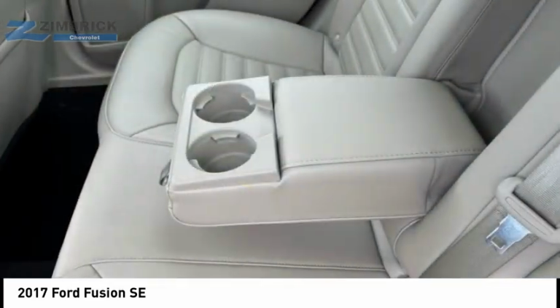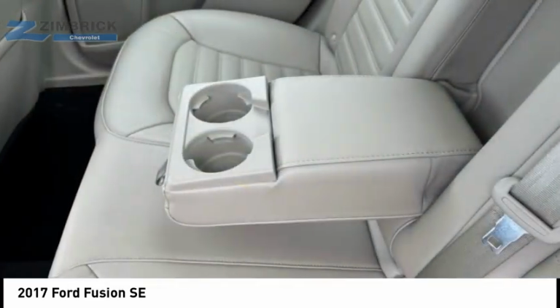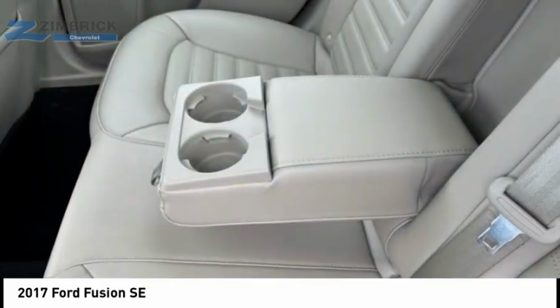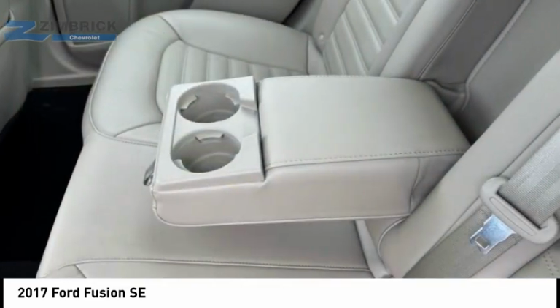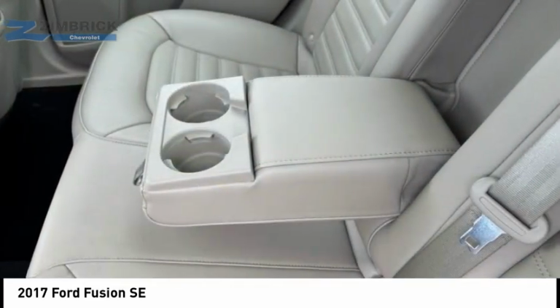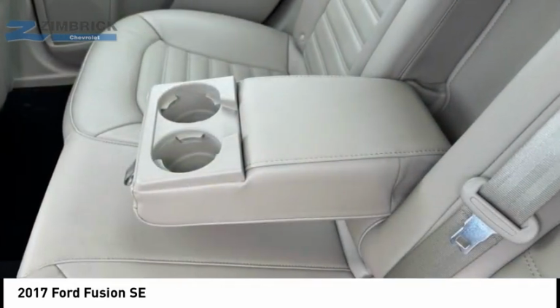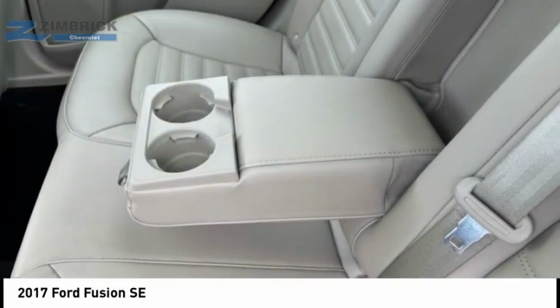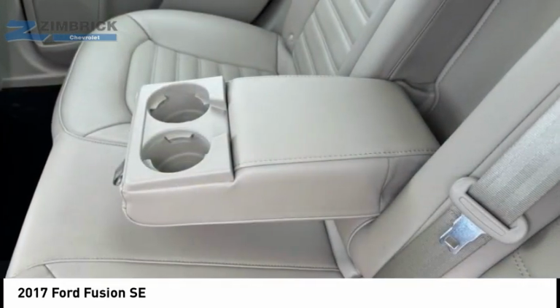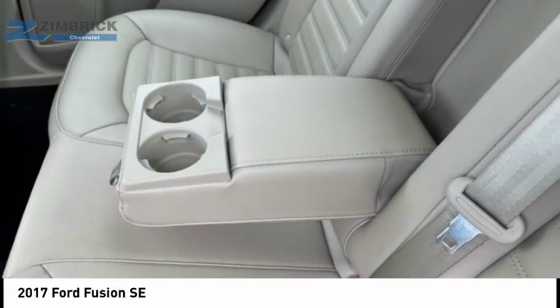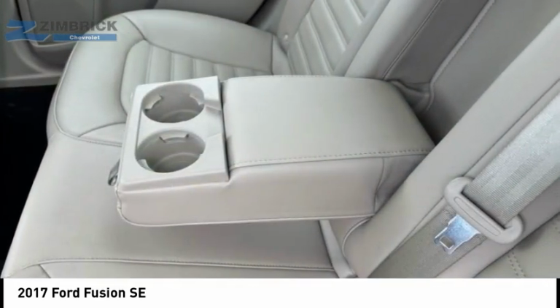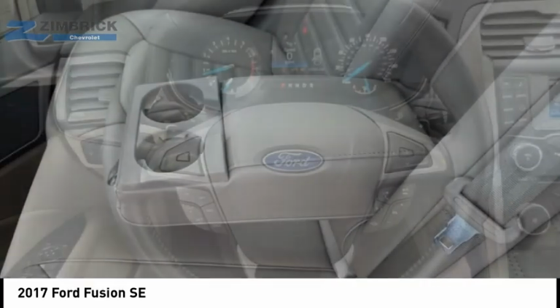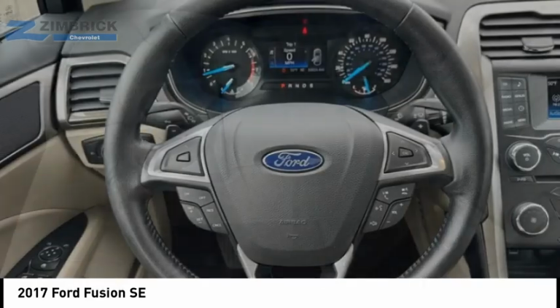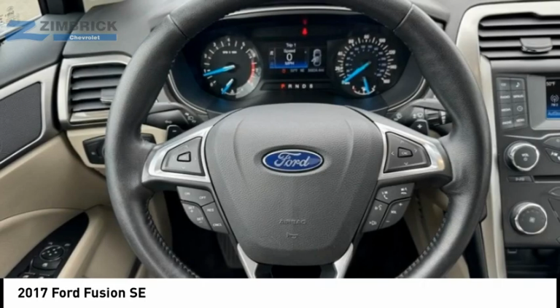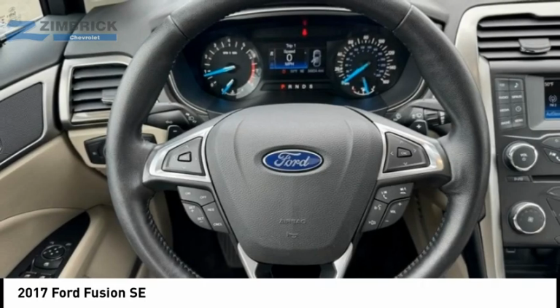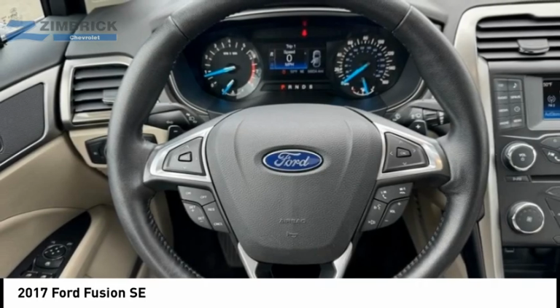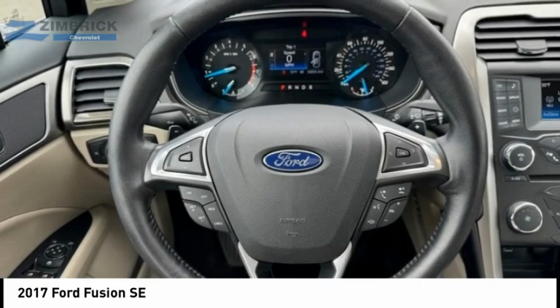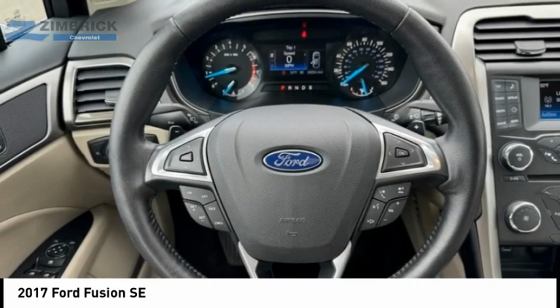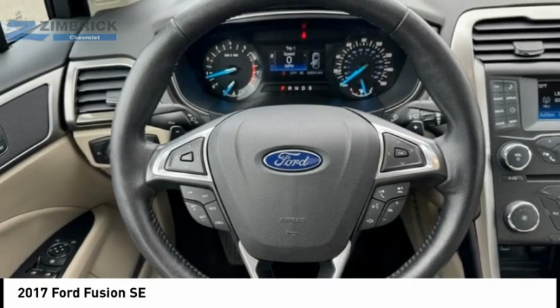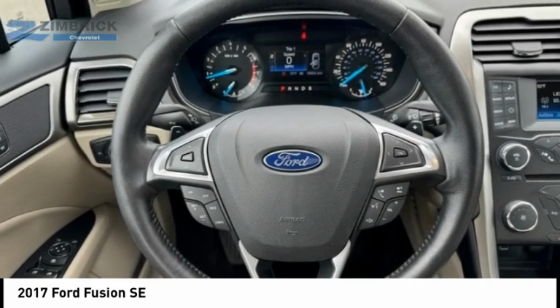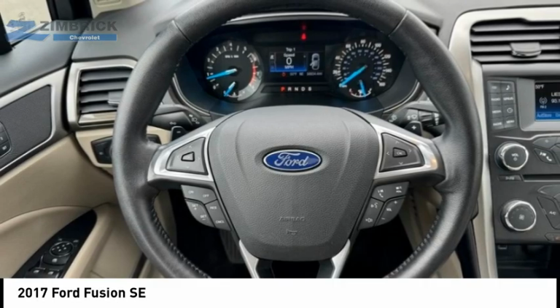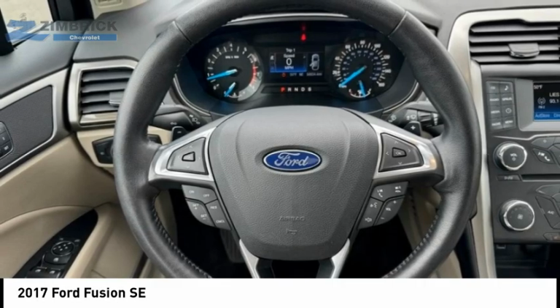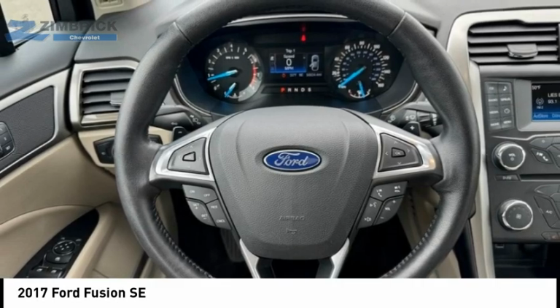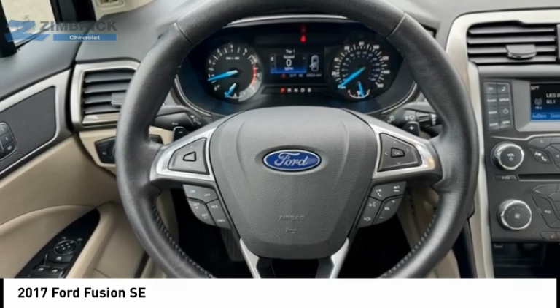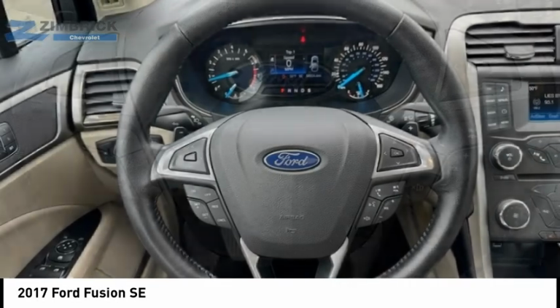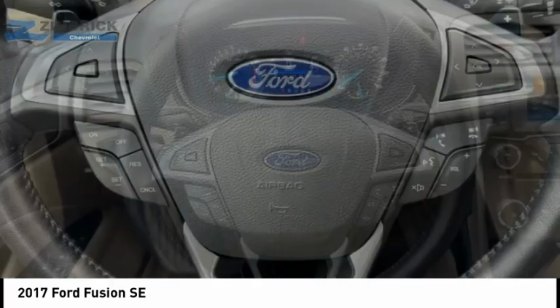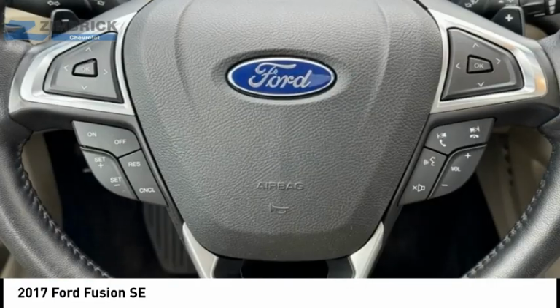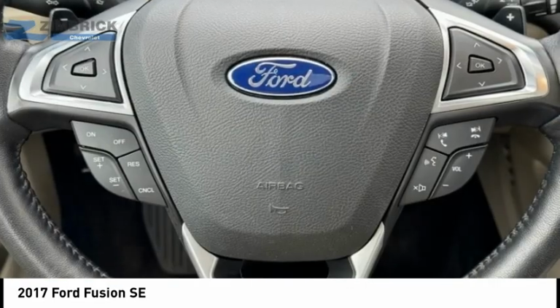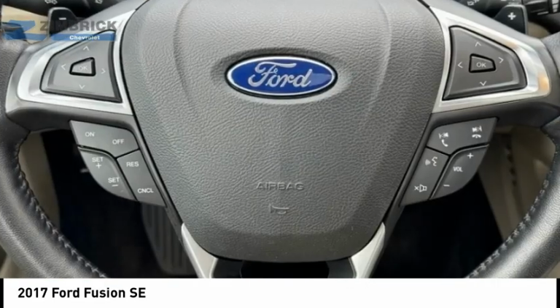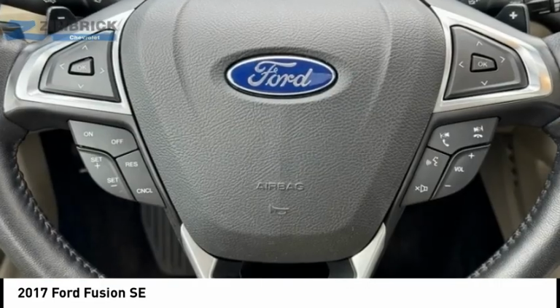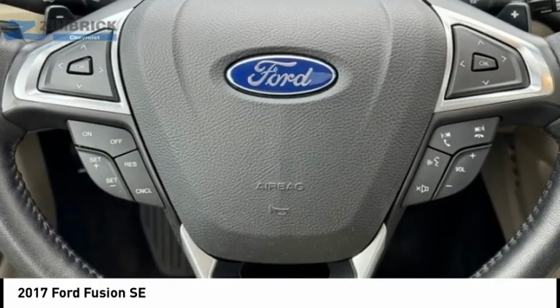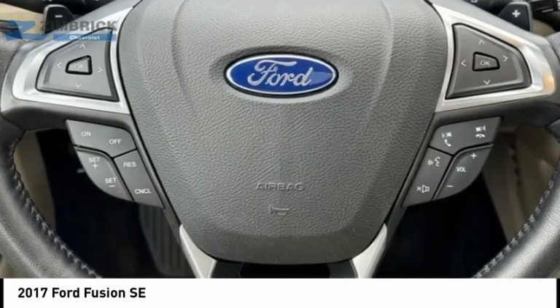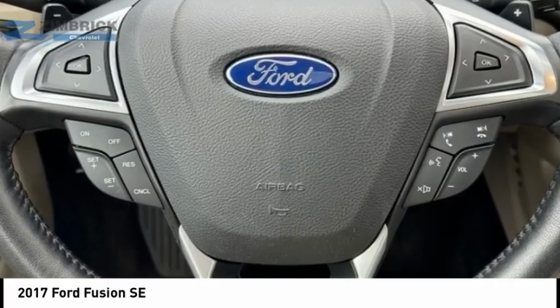Satellite communications, capless fuel filler system, audio, speed sensitive volume control. Come see the car for yourself.